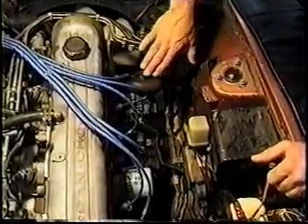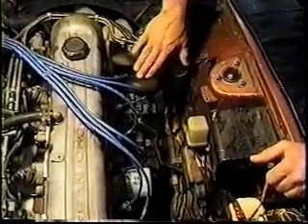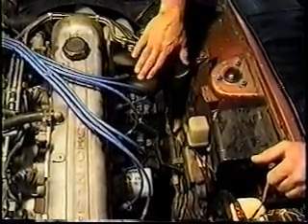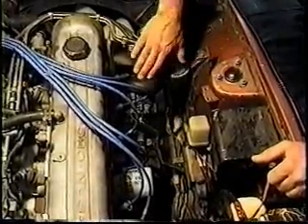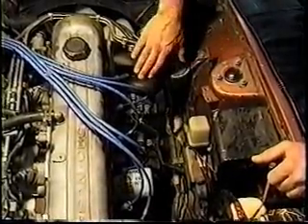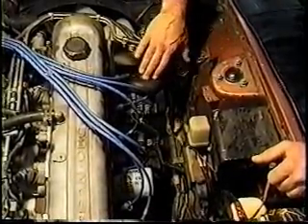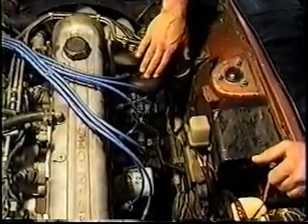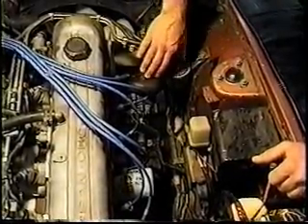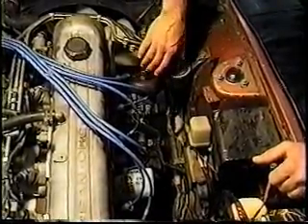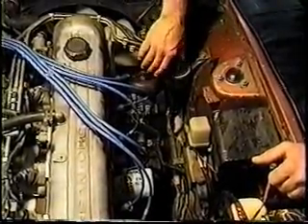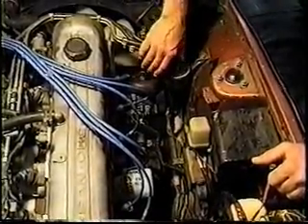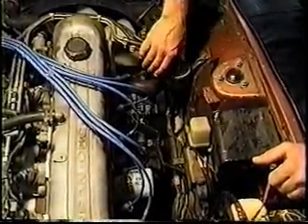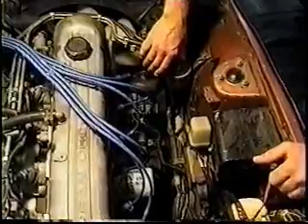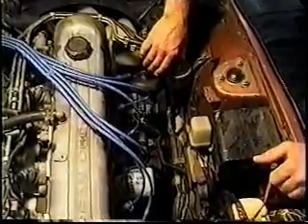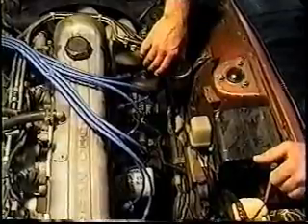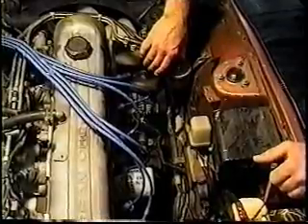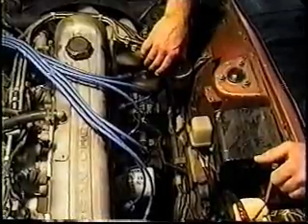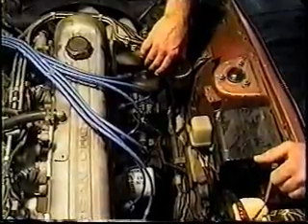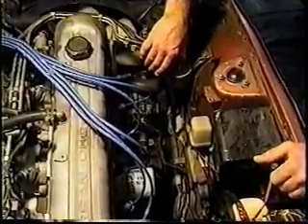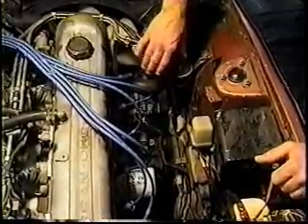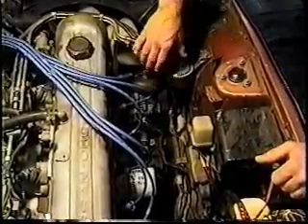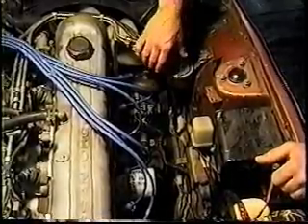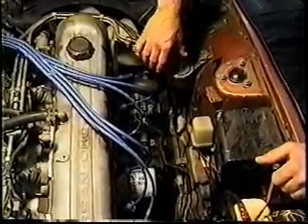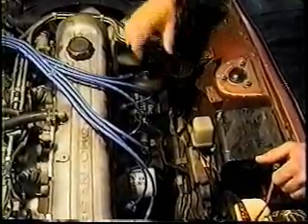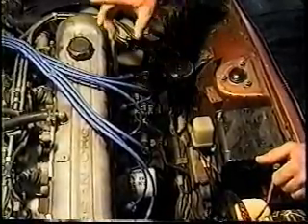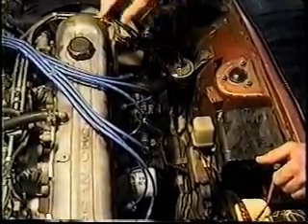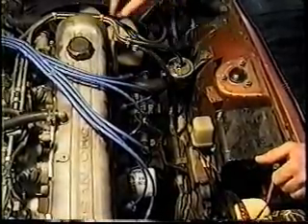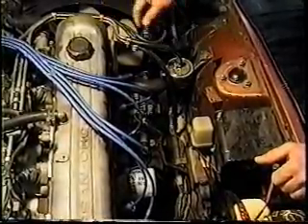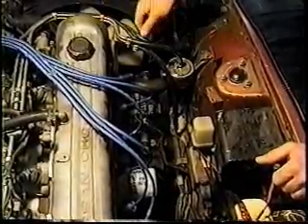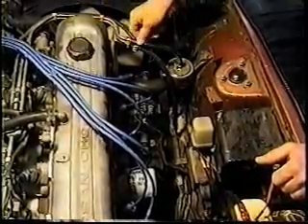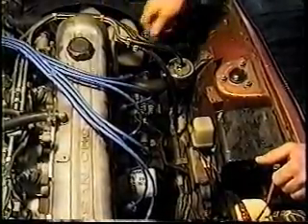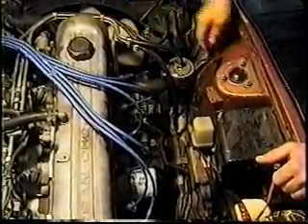When you get ready to go into this system, make sure that you've depressurized it, and we will cover that in a minute.